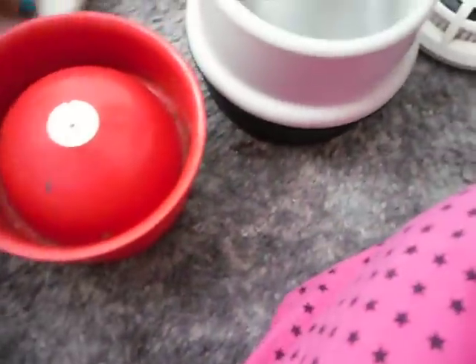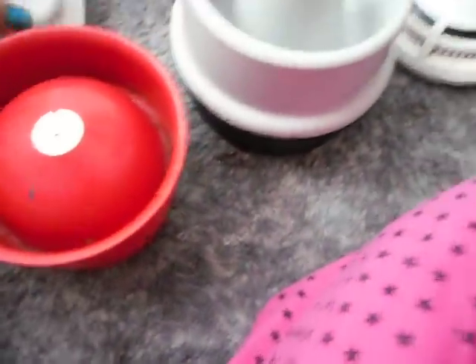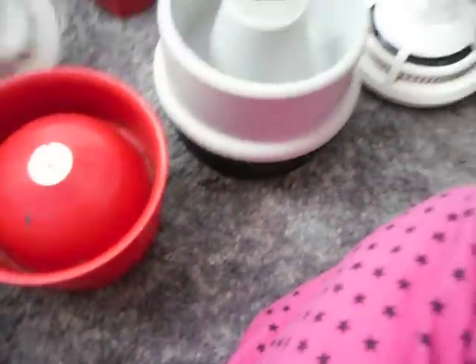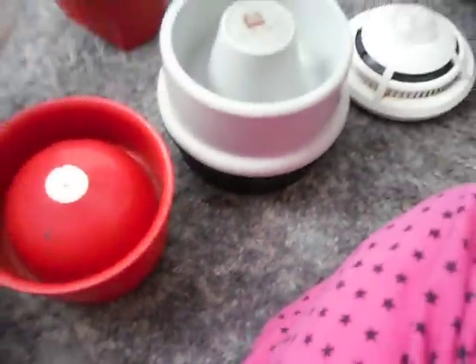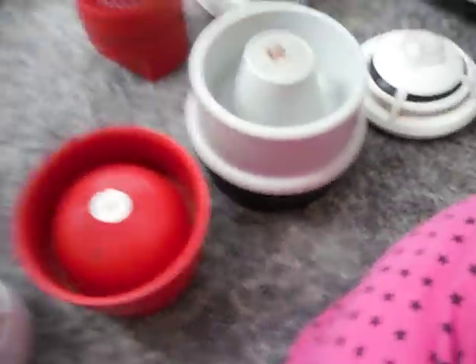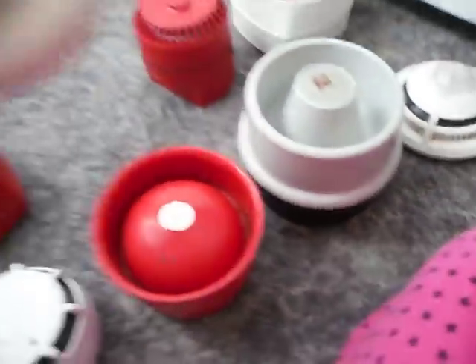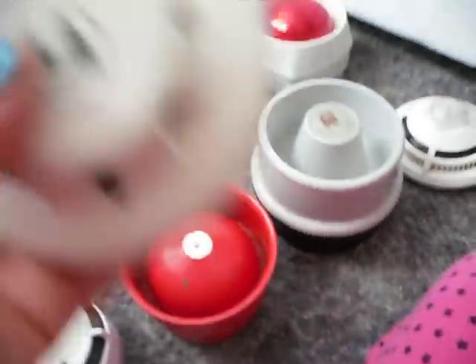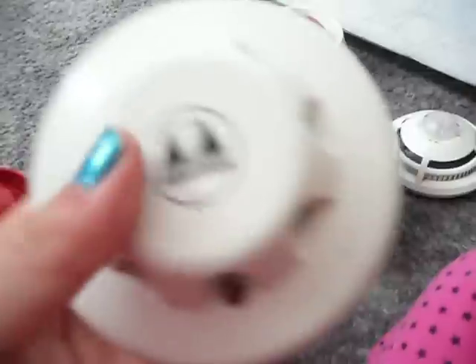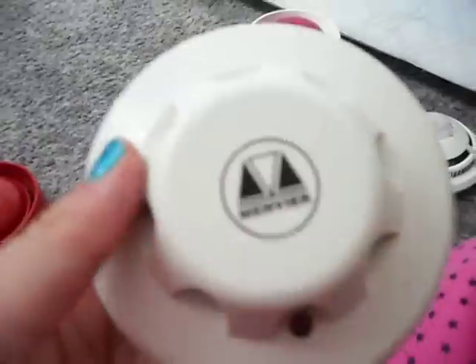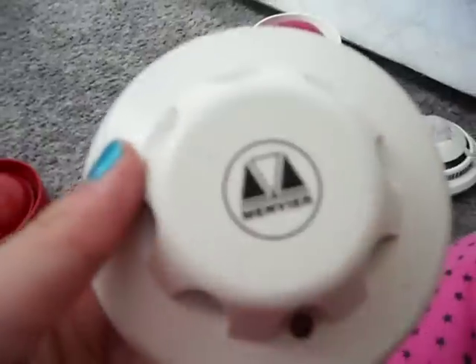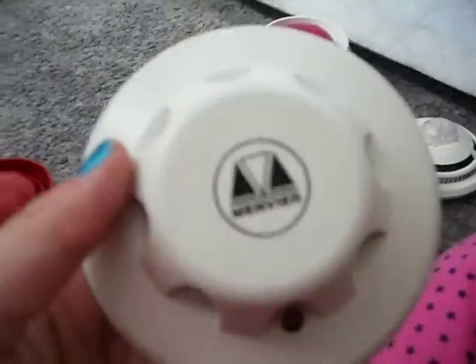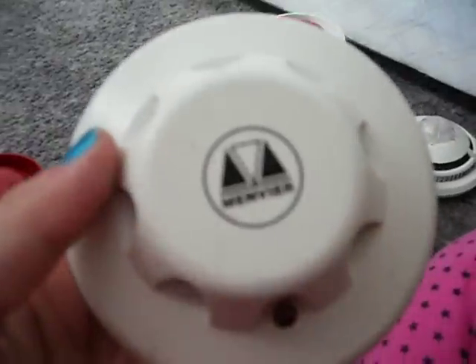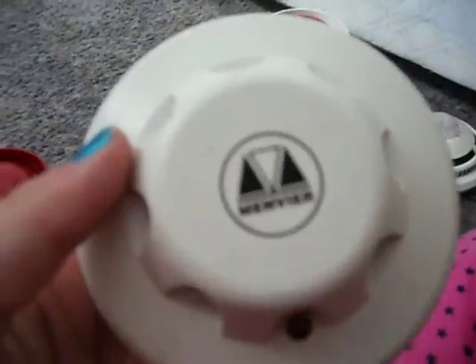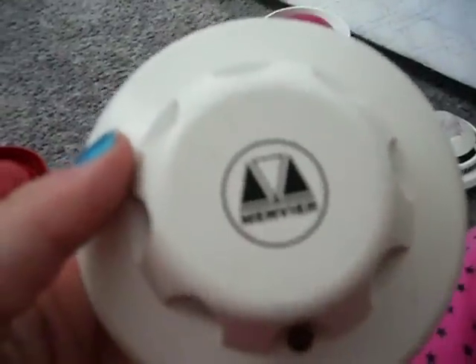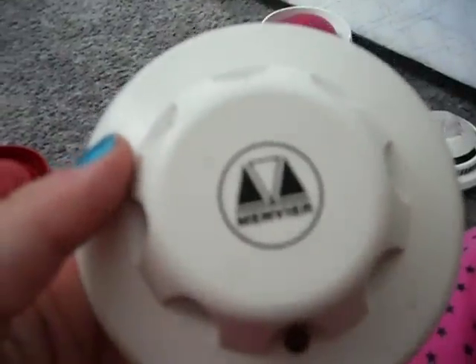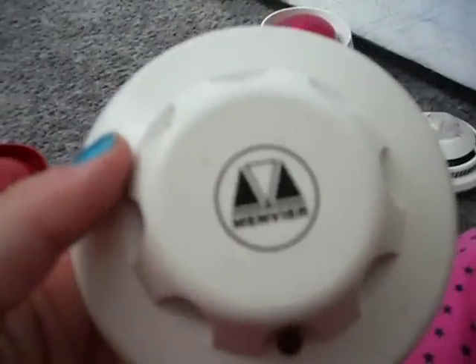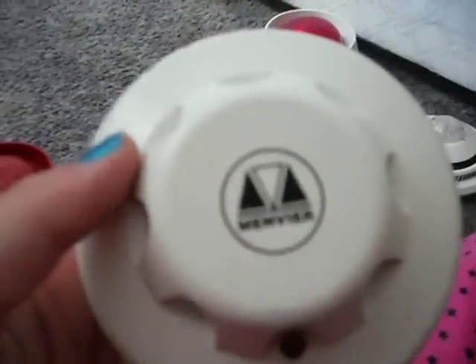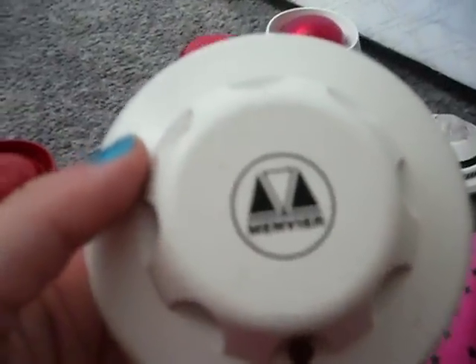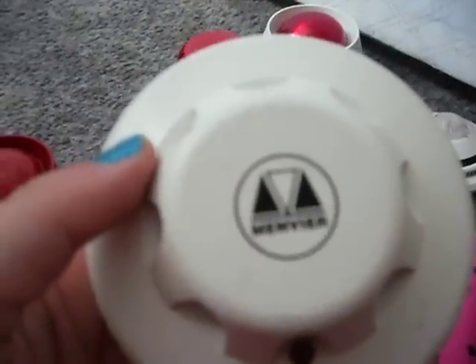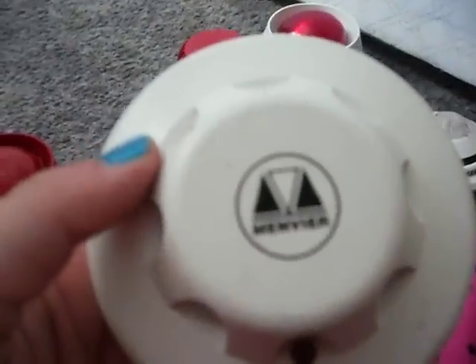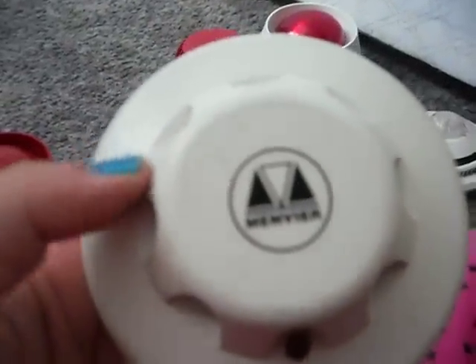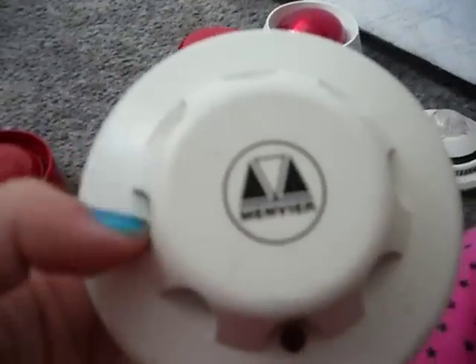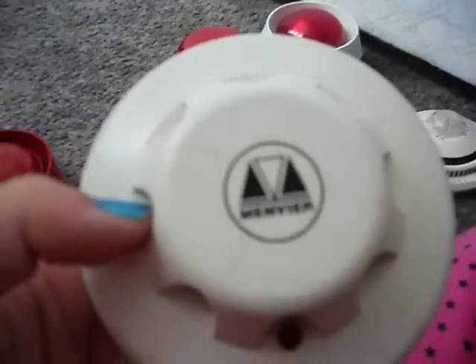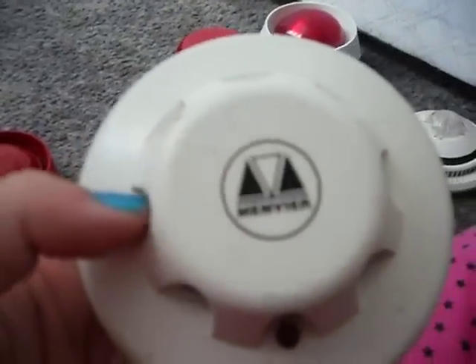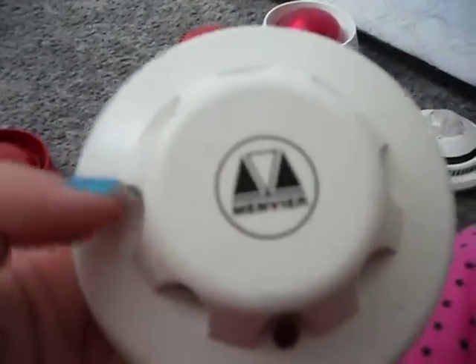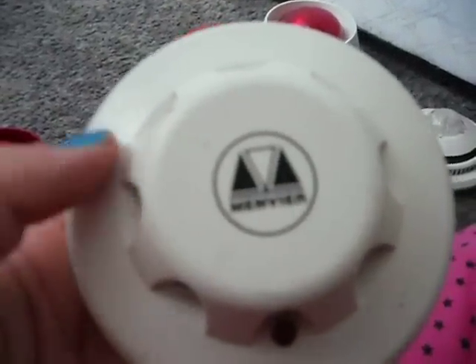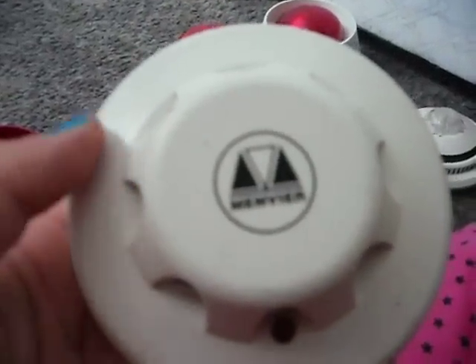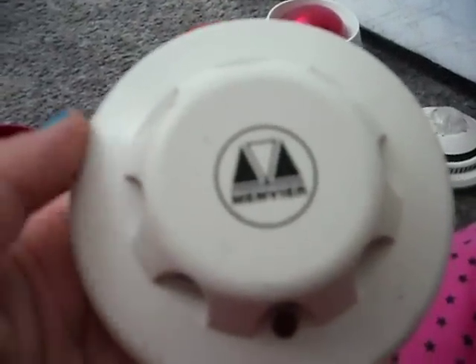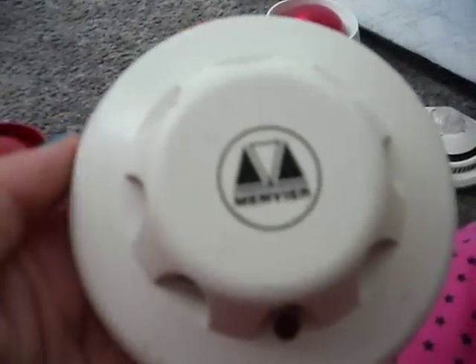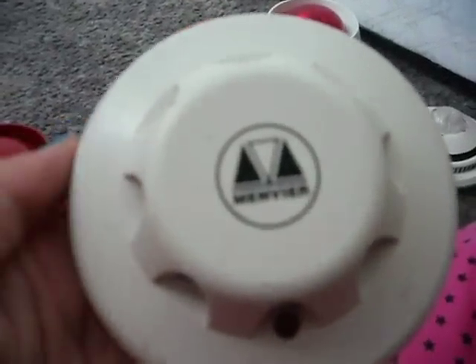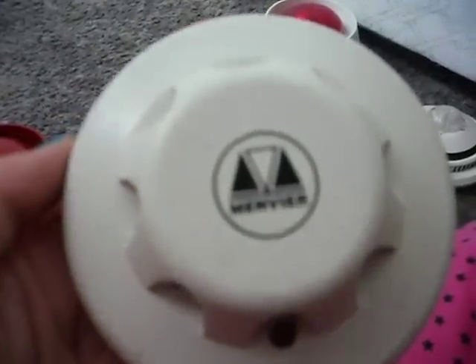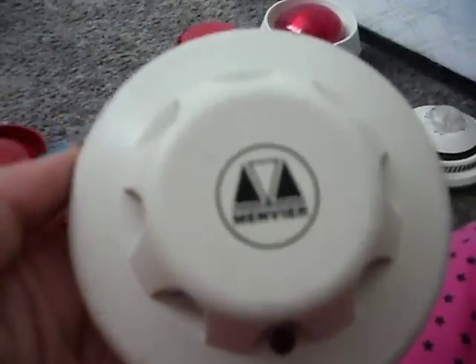This is the Memvia — I think it's a smoke detector, but I'm not sure.